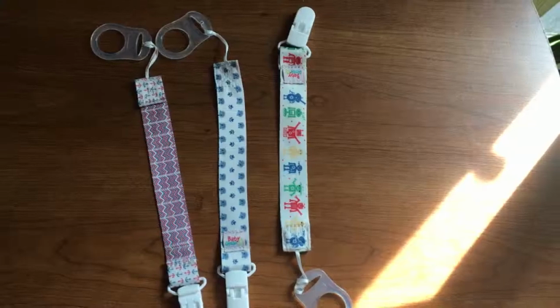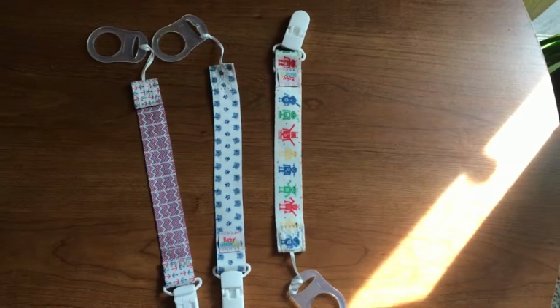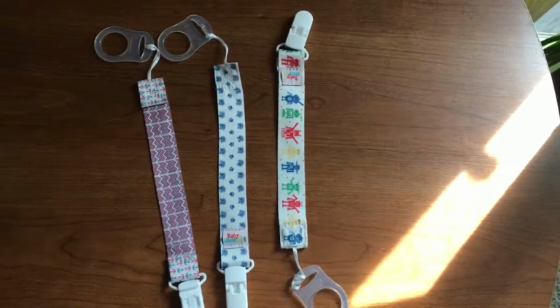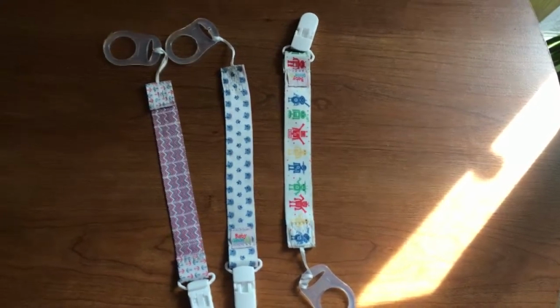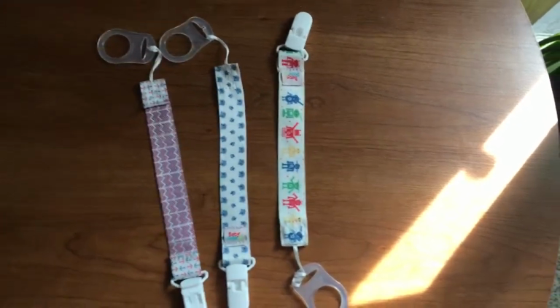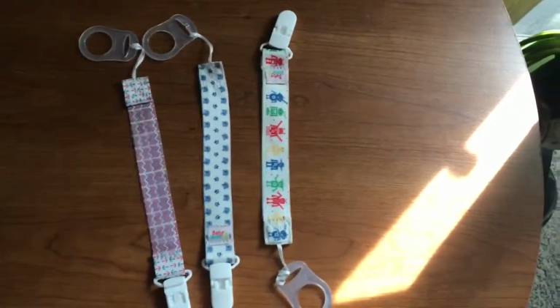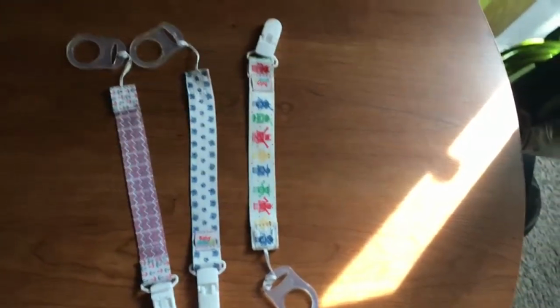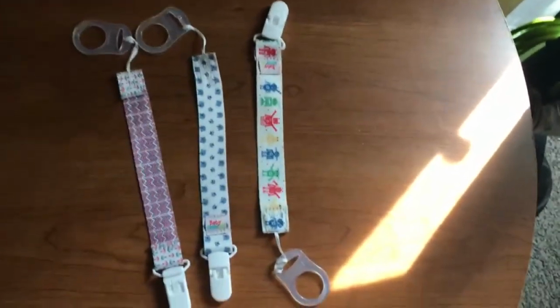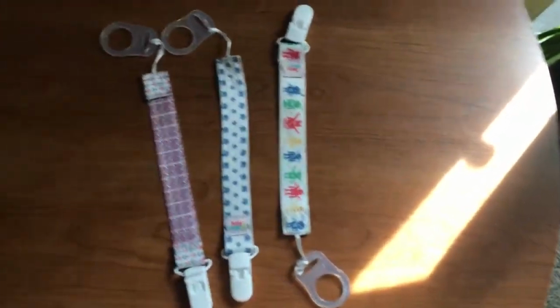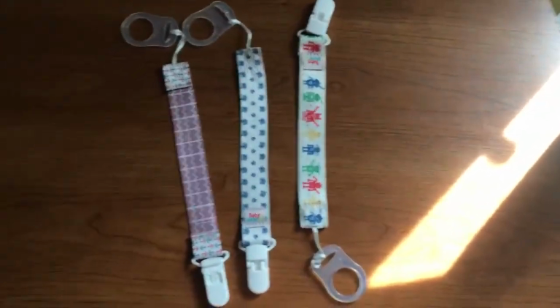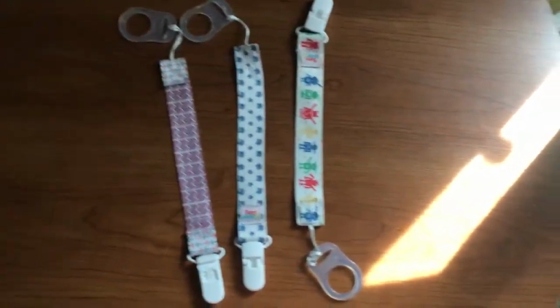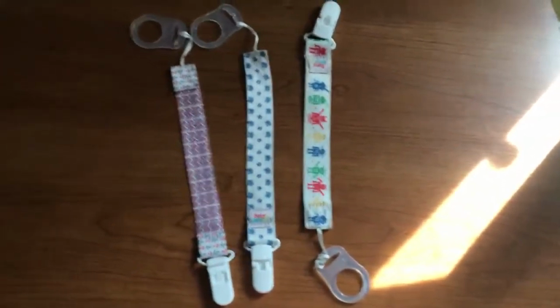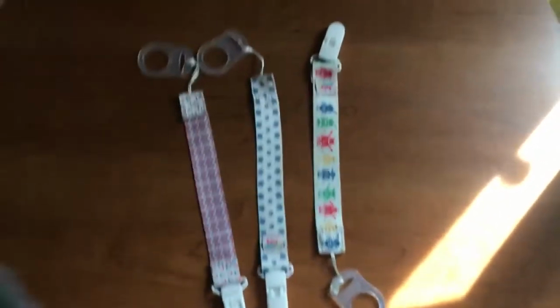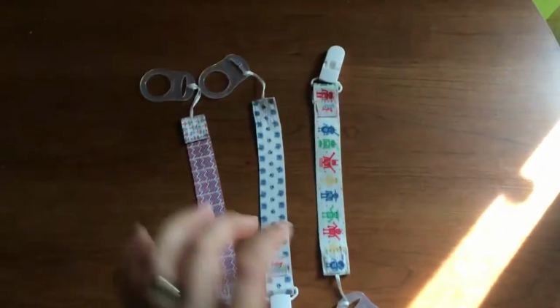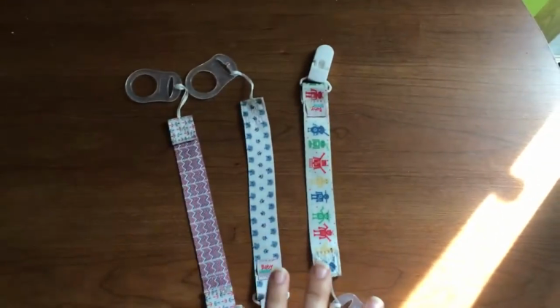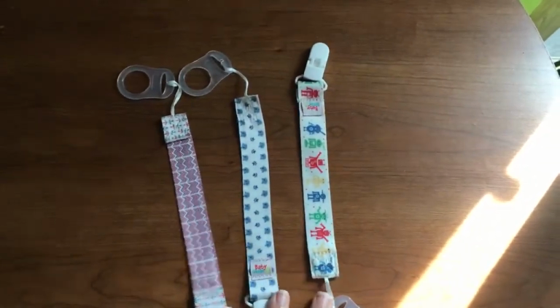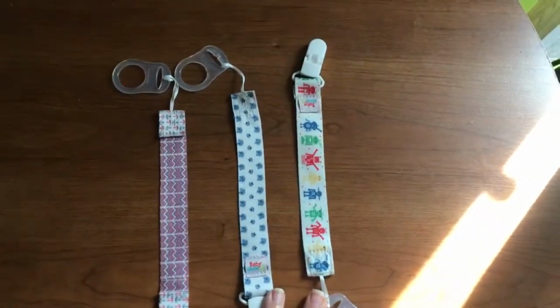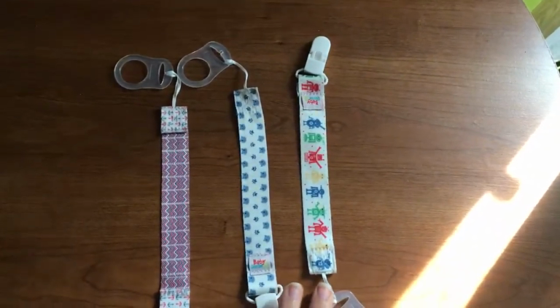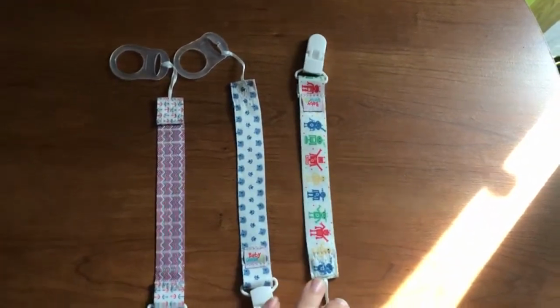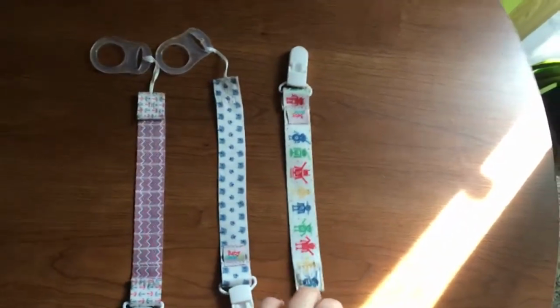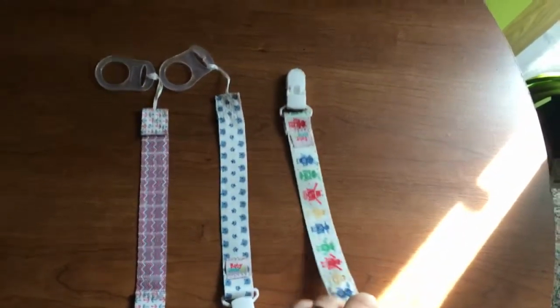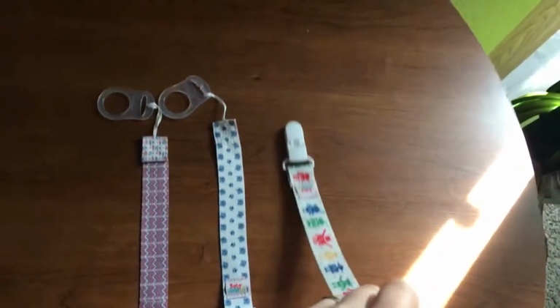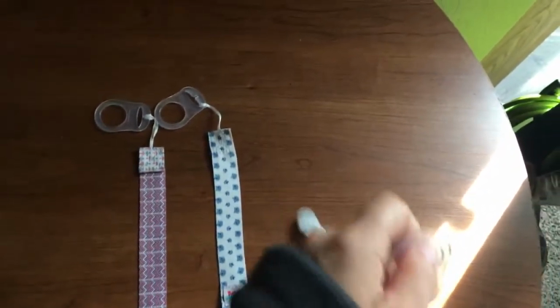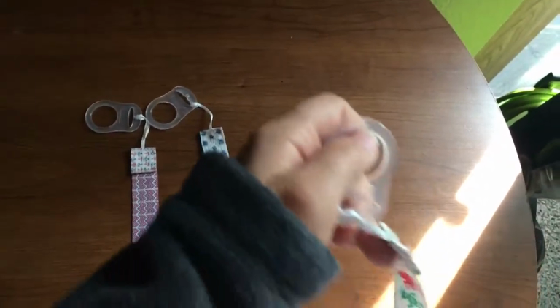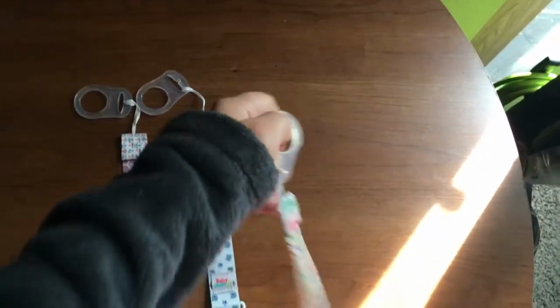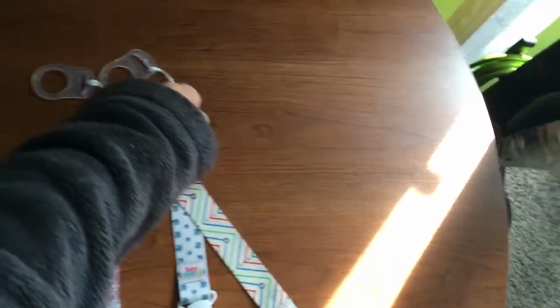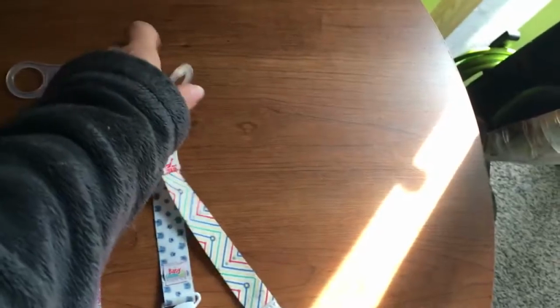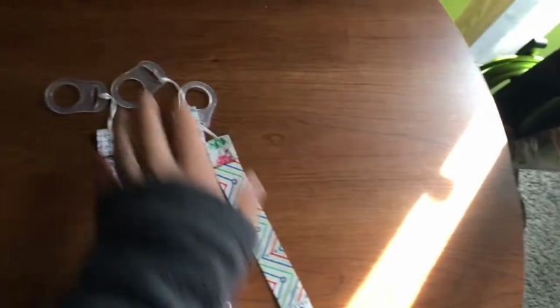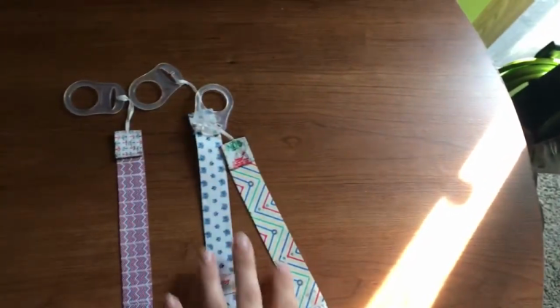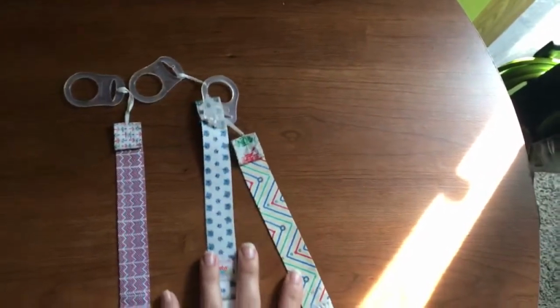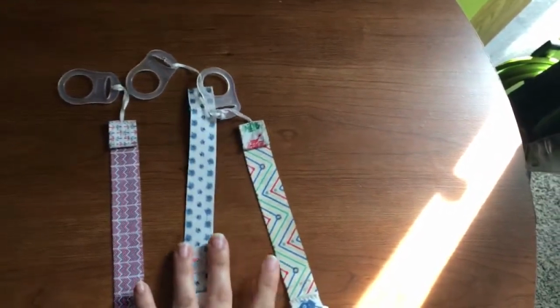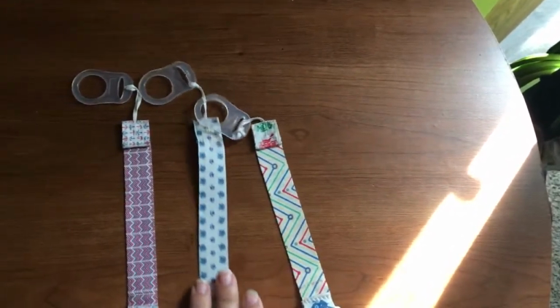Hey guys, welcome back to my channel. I am going to be doing a quick review on these pacifier clips.